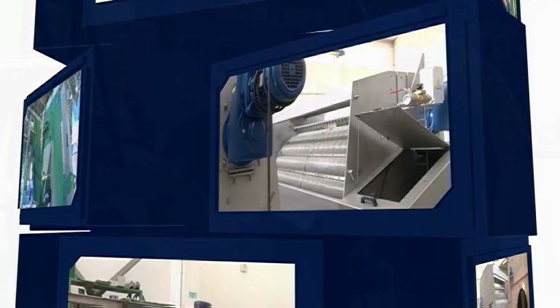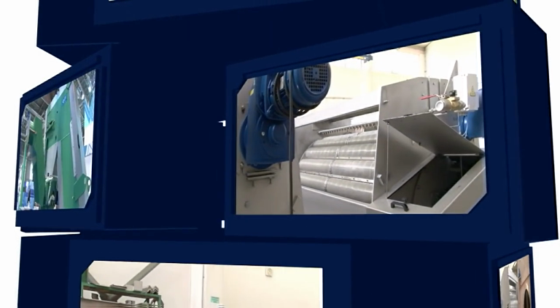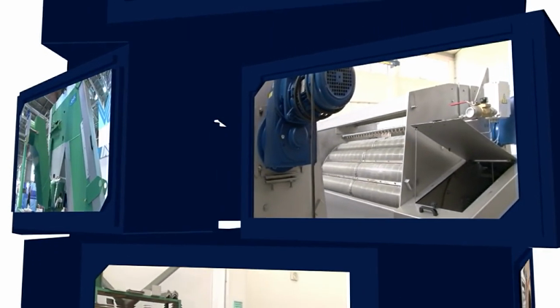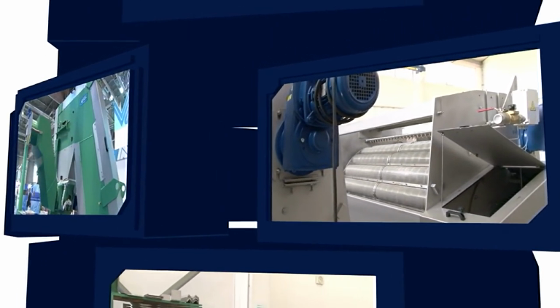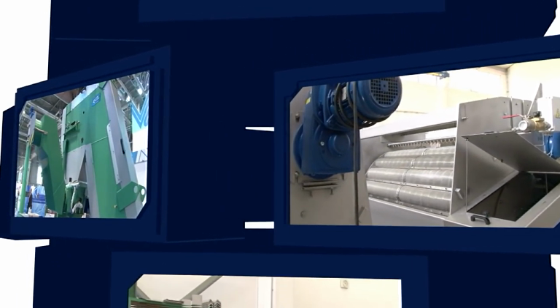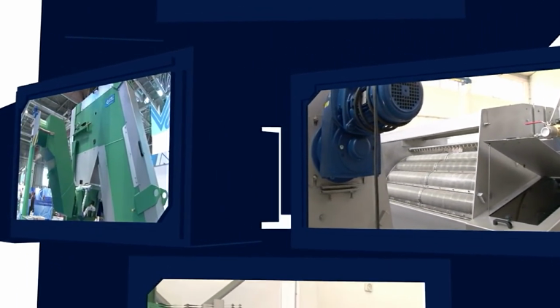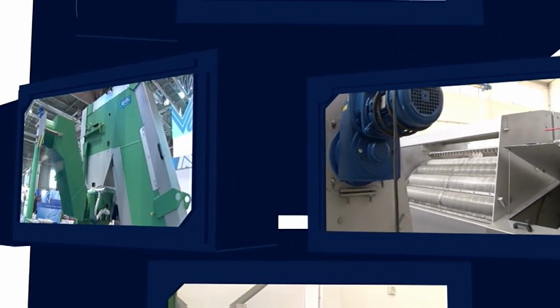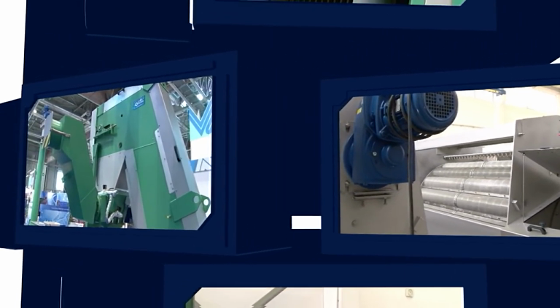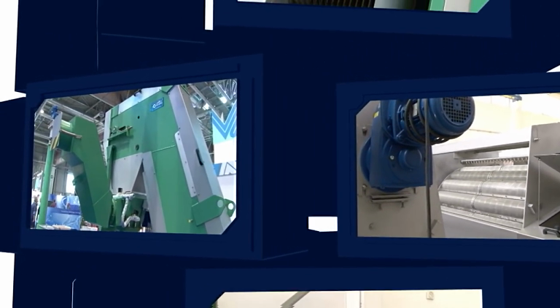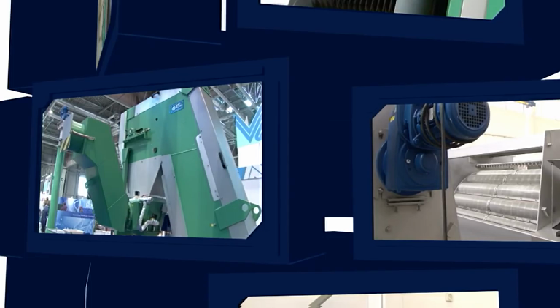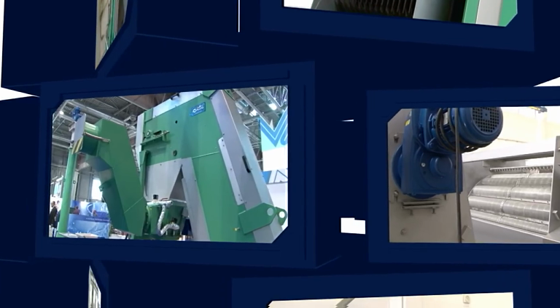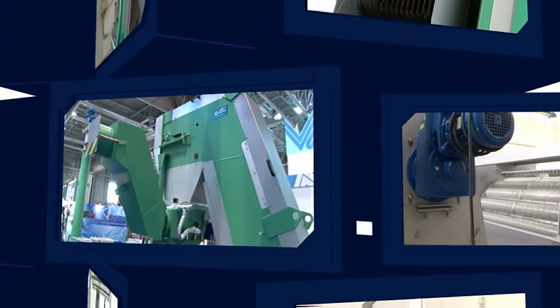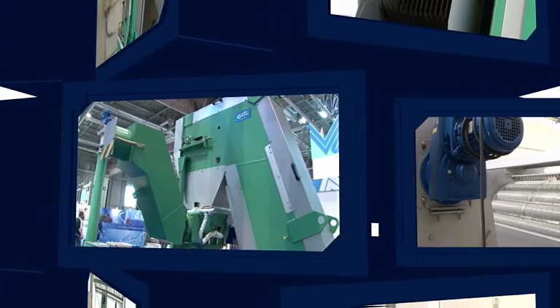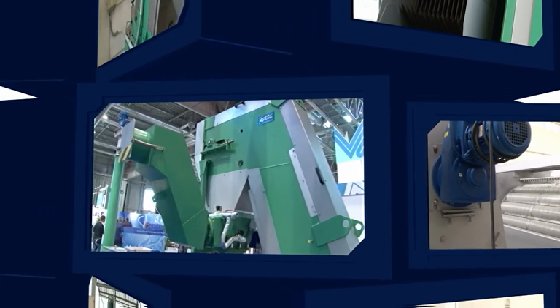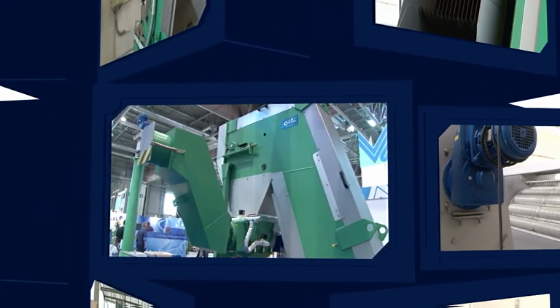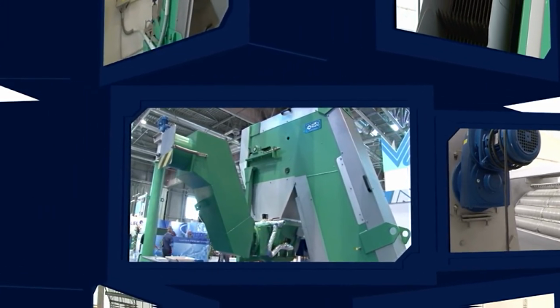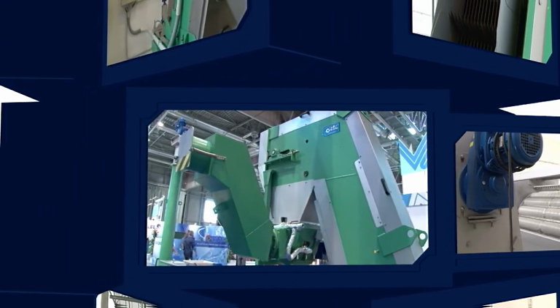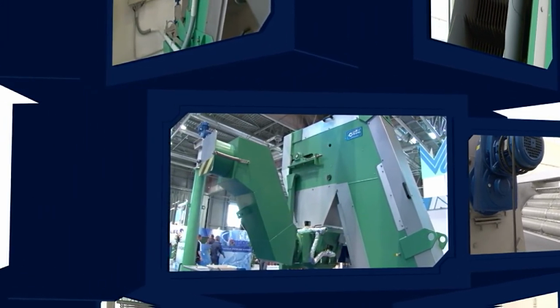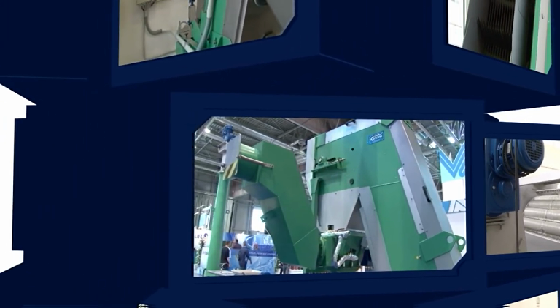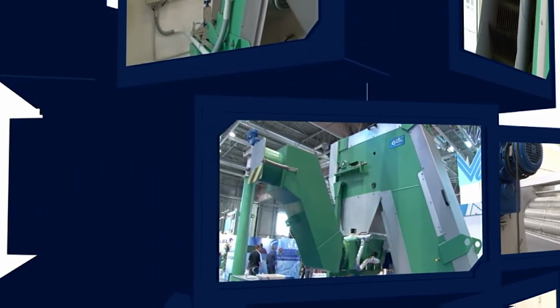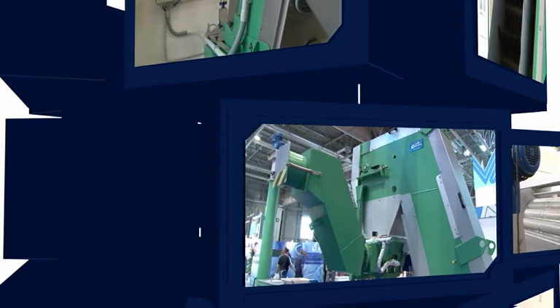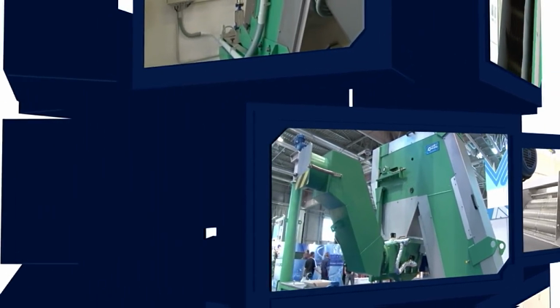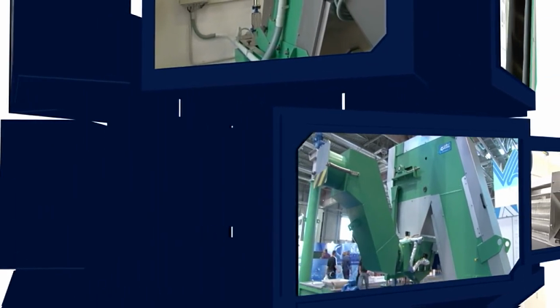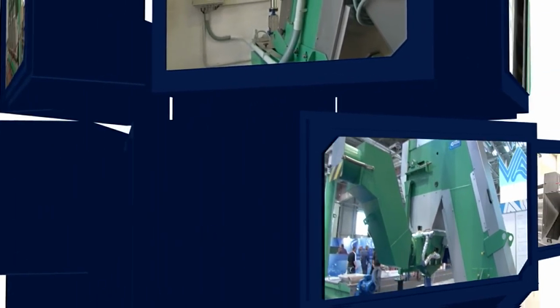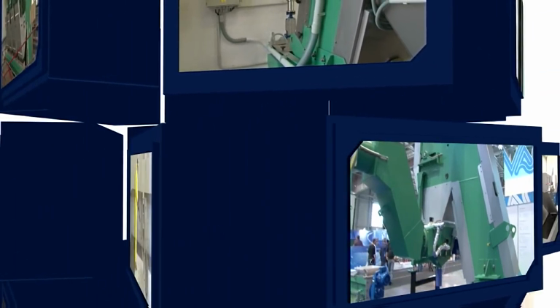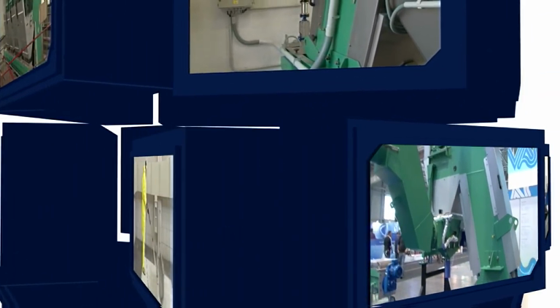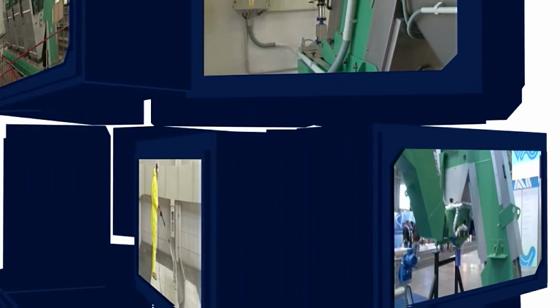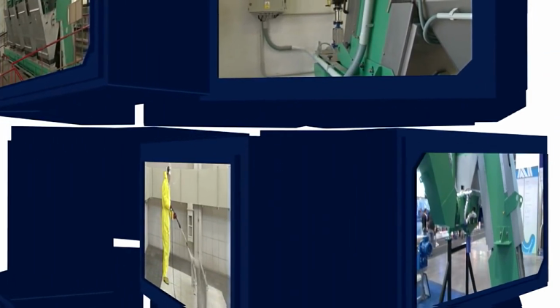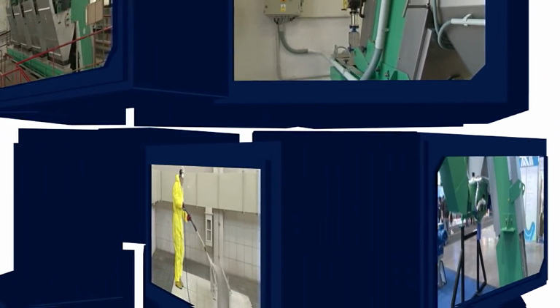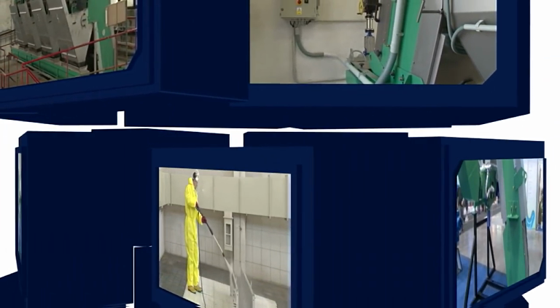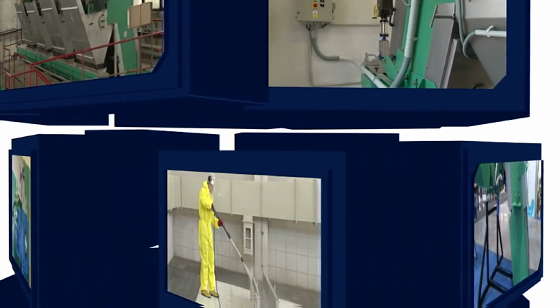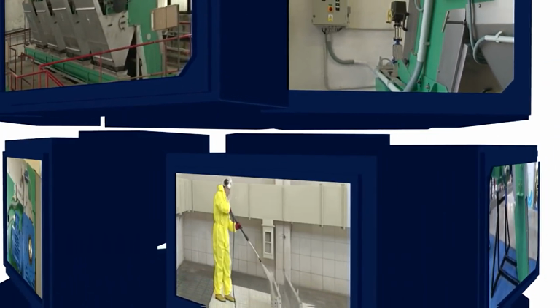Fontana R offers professionalism, lengthy experience, quick servicing, environmental concern and especially the references of satisfied customers all over the world.